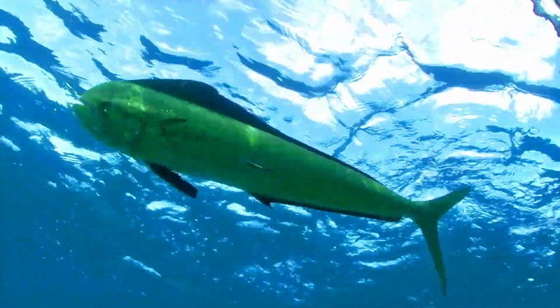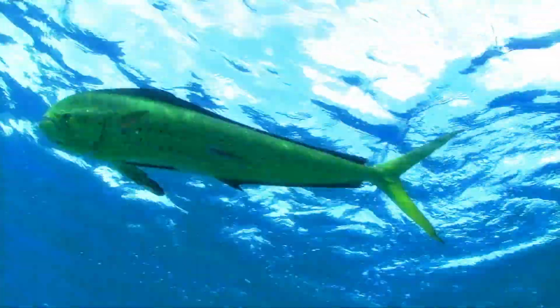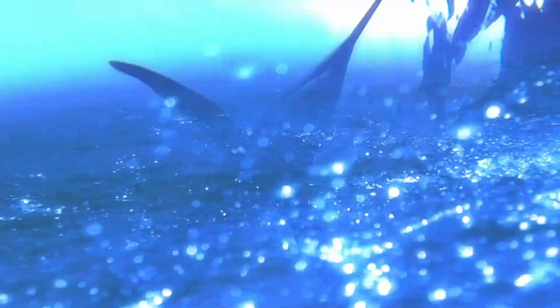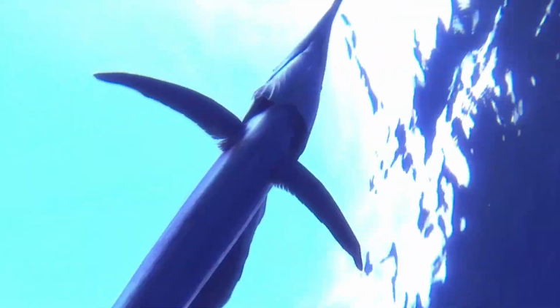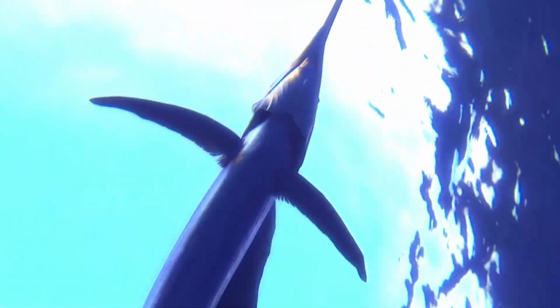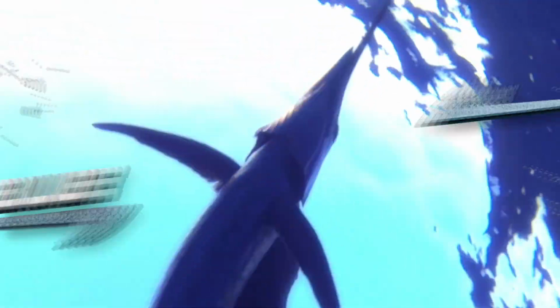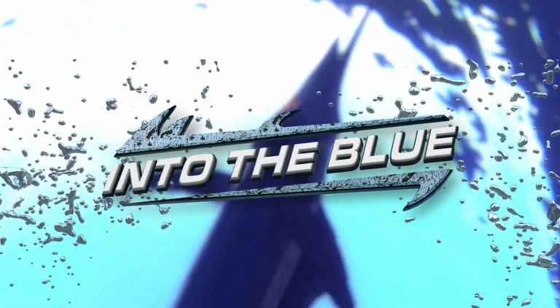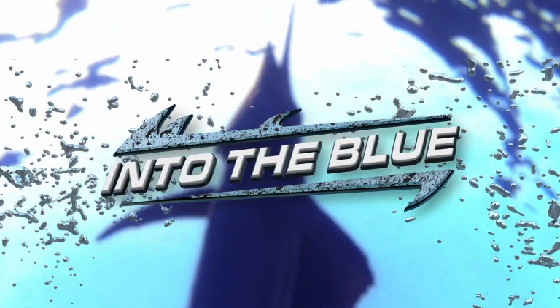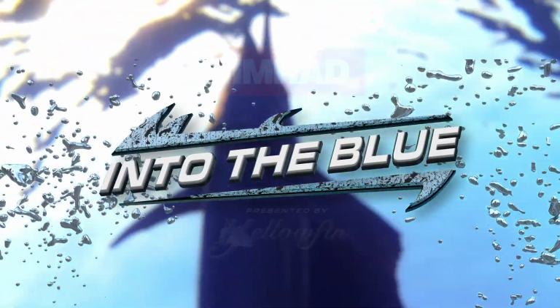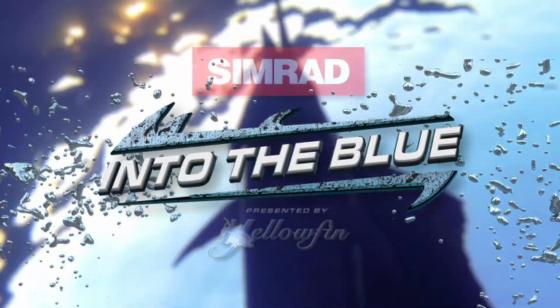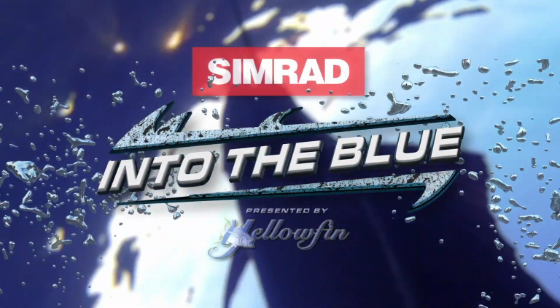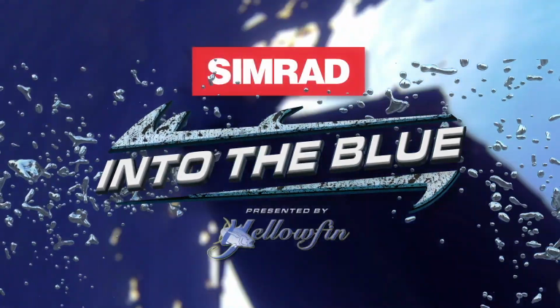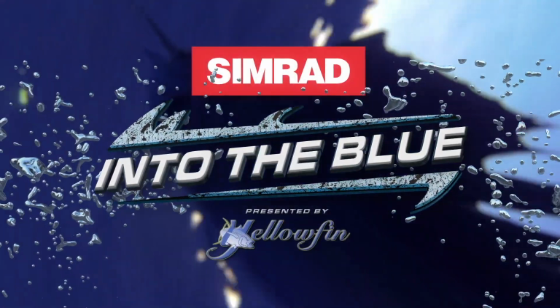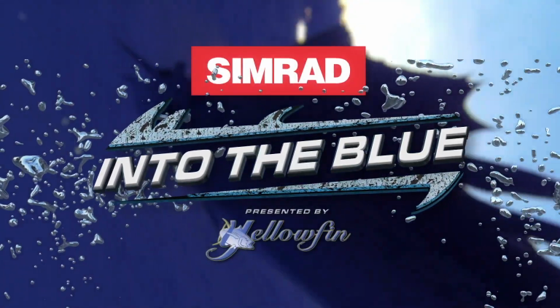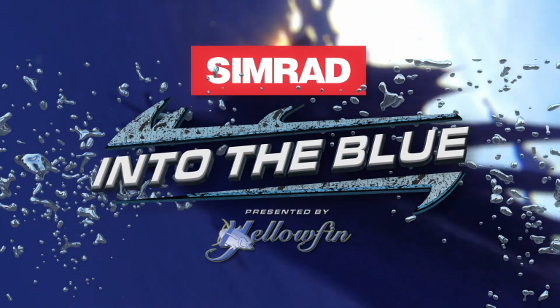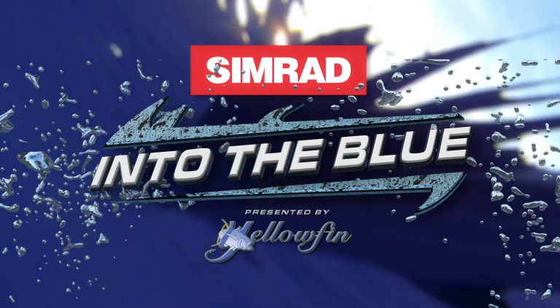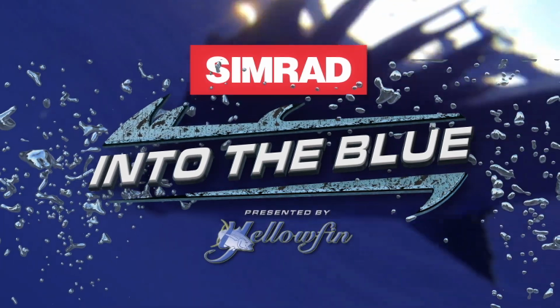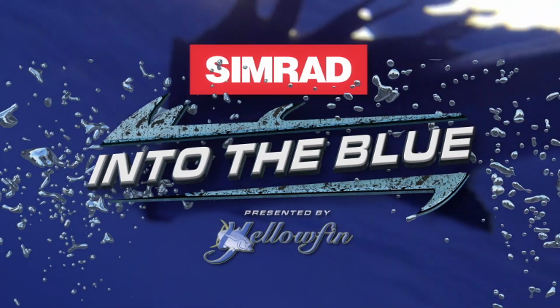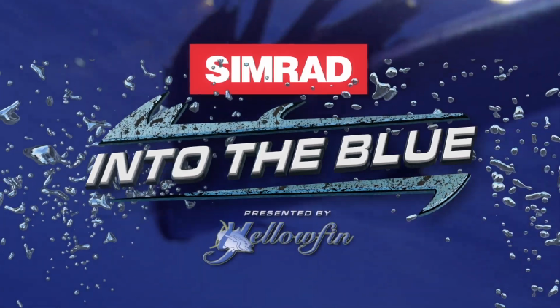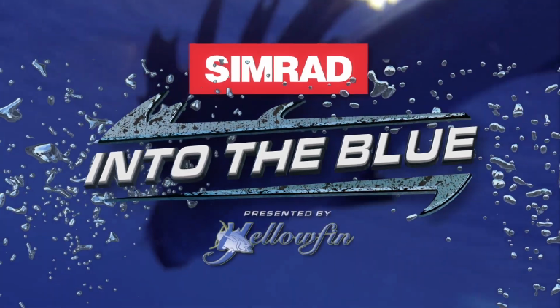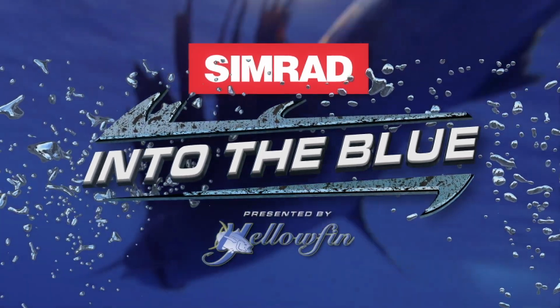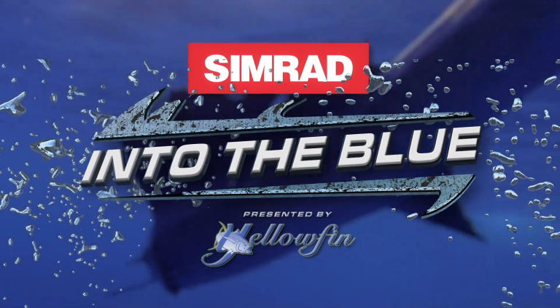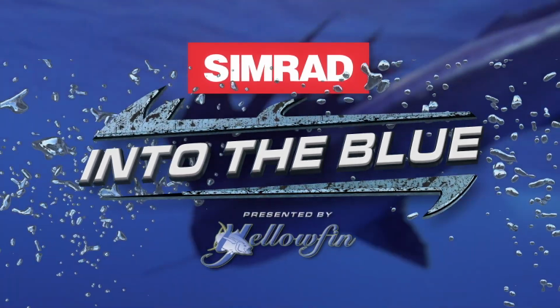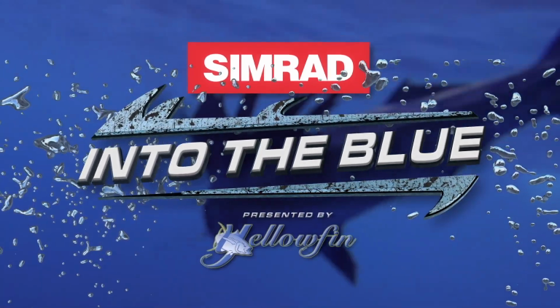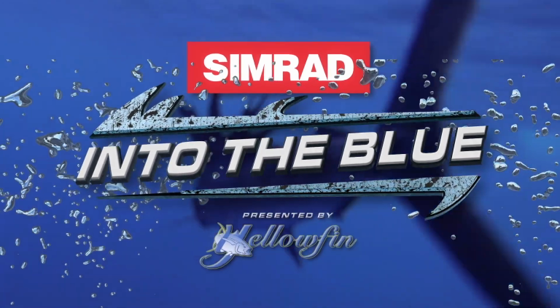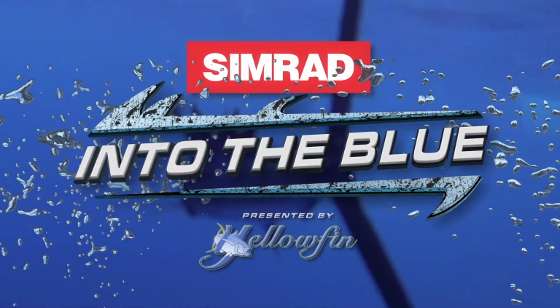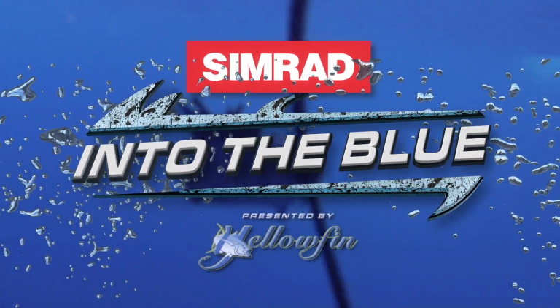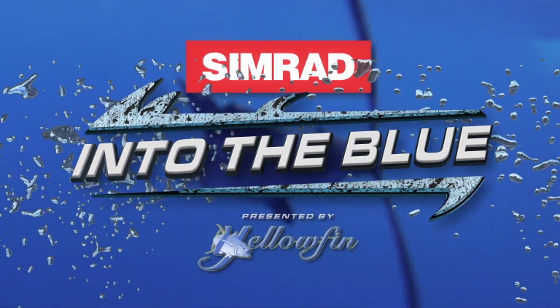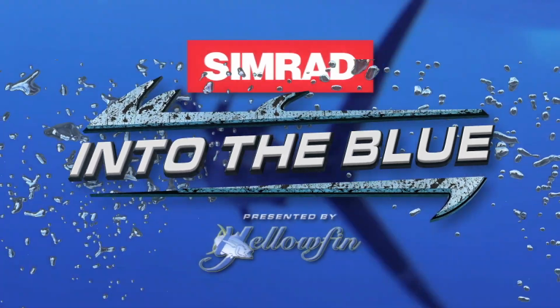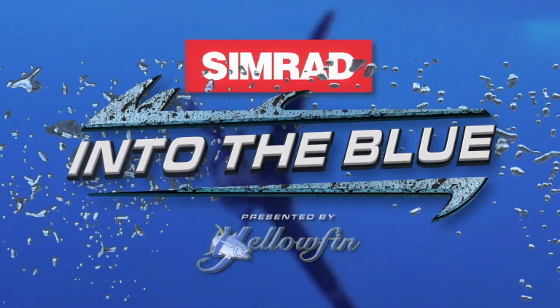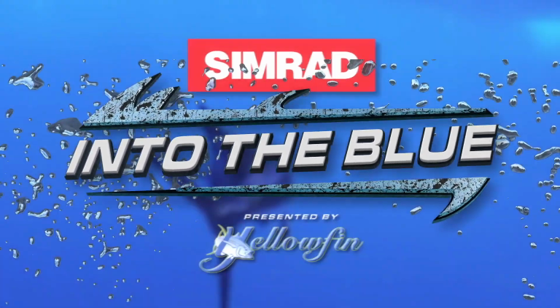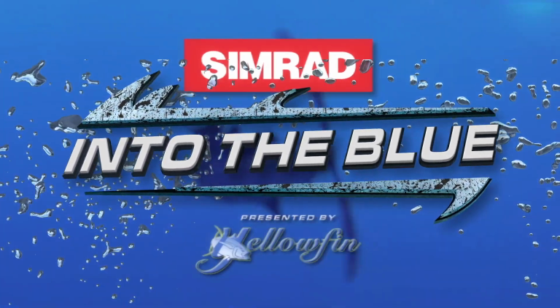Simrad's Into the Blue, presented by Yellowfin, with Captain Scott Walker and Captain Steve Roger.